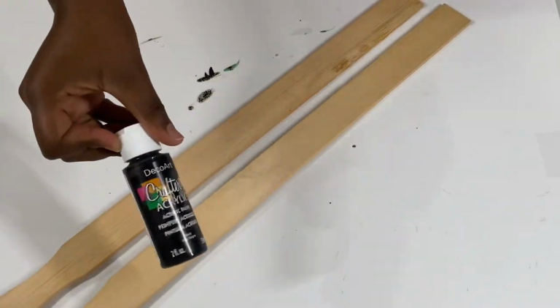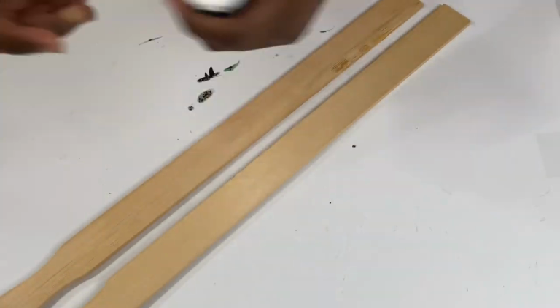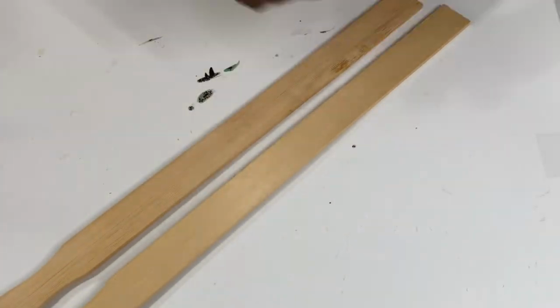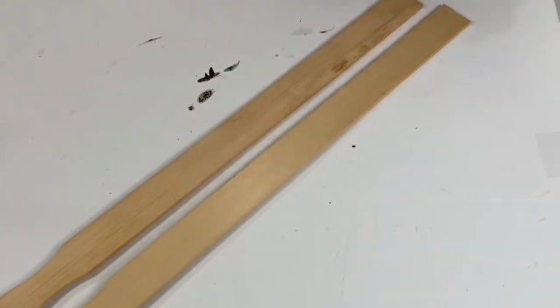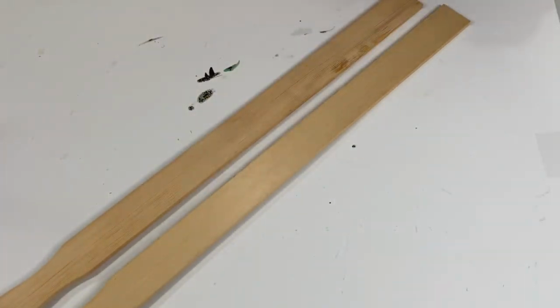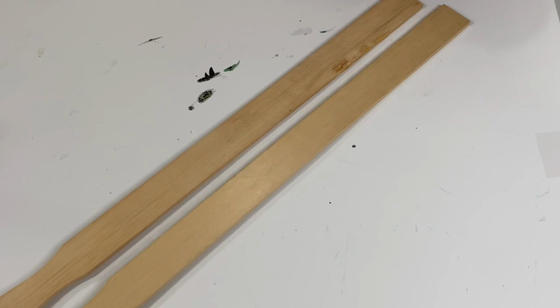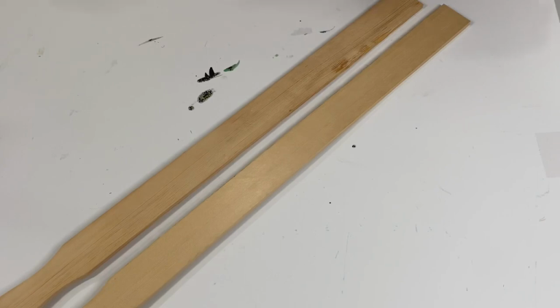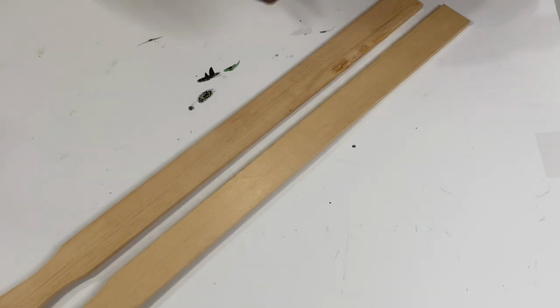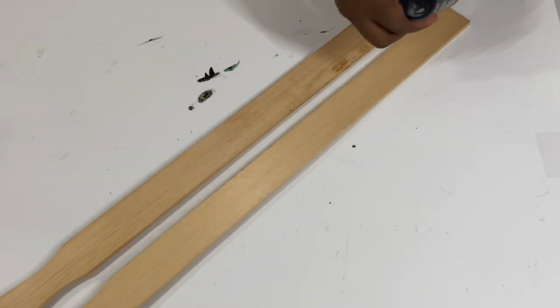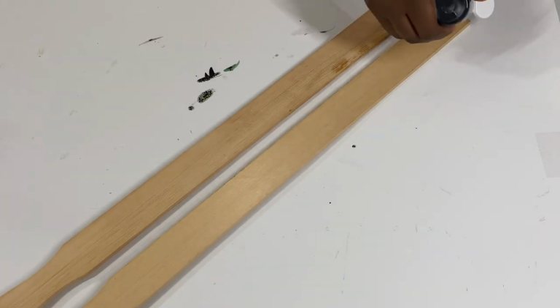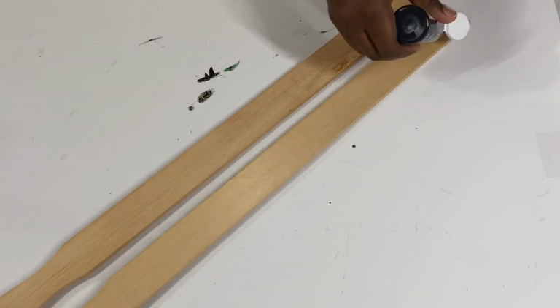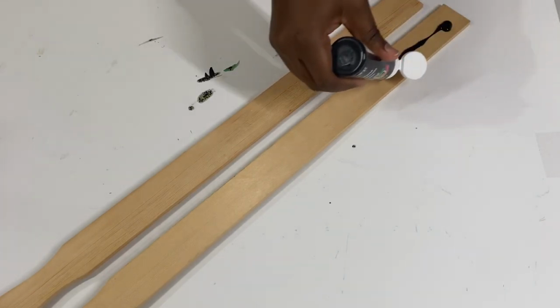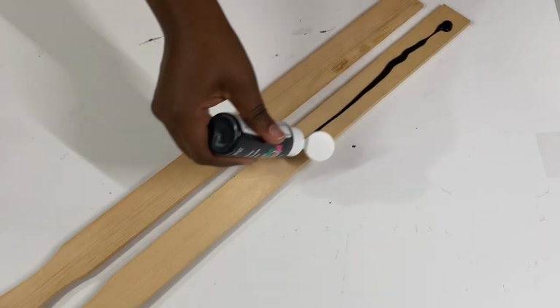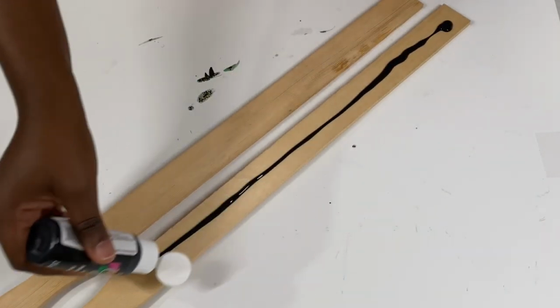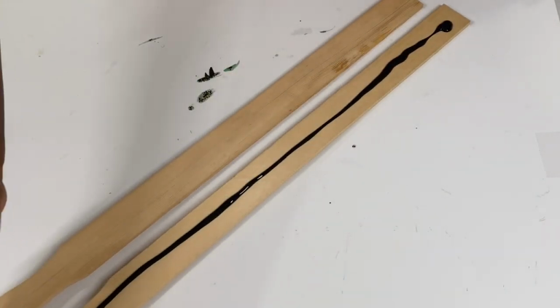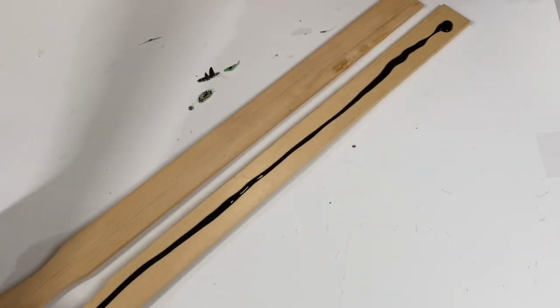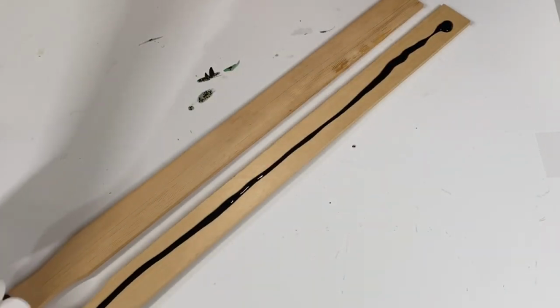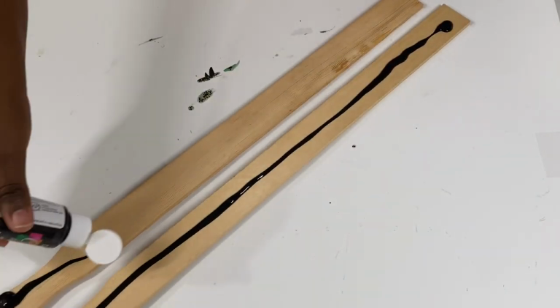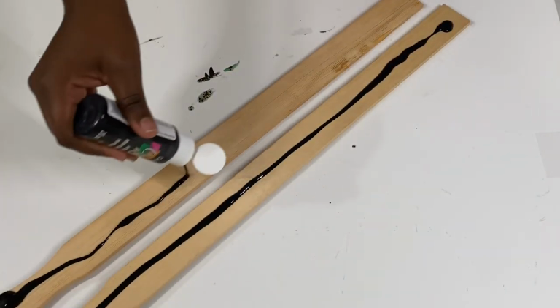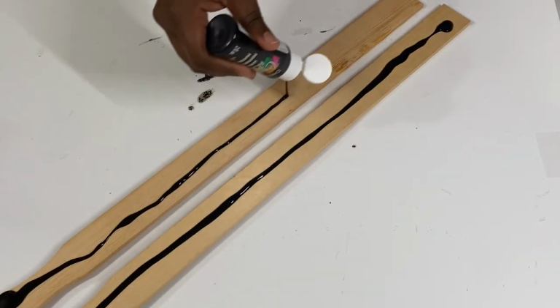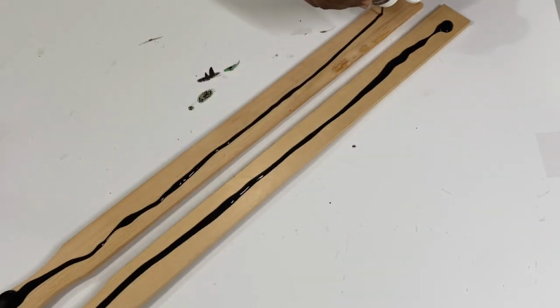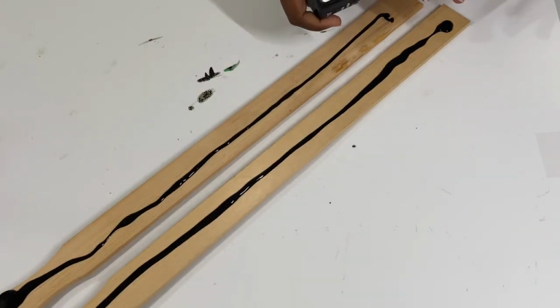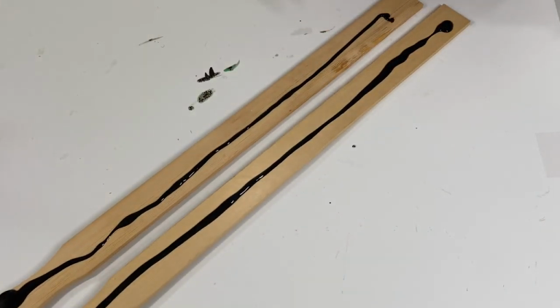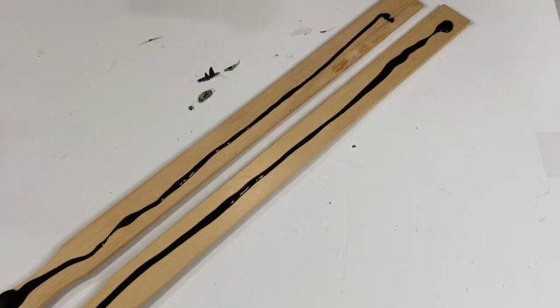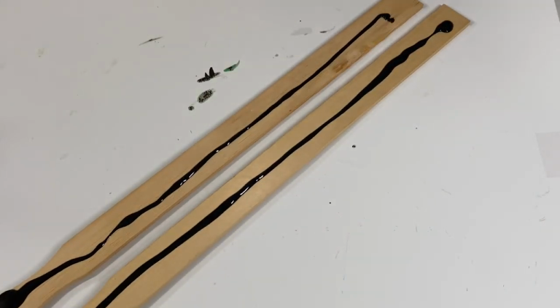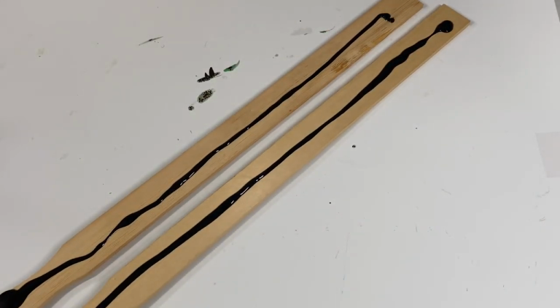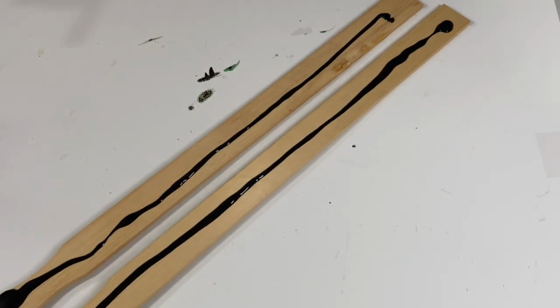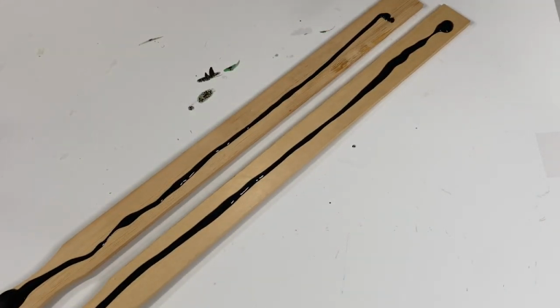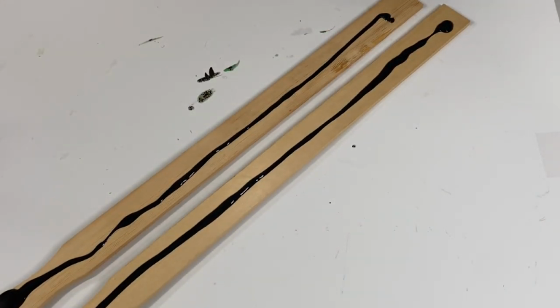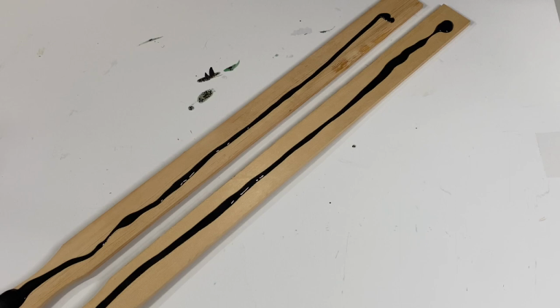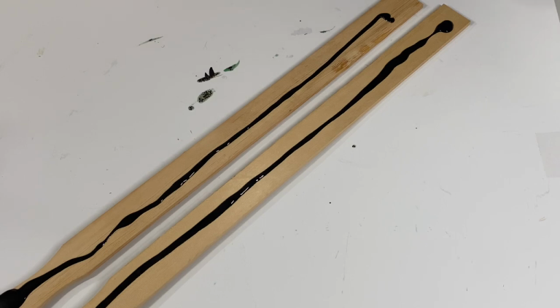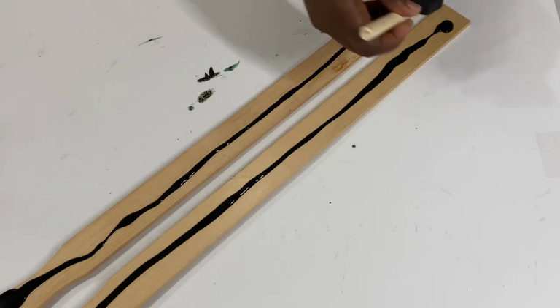Next I'll go ahead and paint the wooden stick with this black acrylic paint and let it dry for about five to ten minutes.